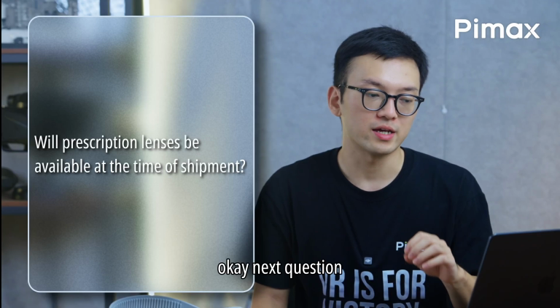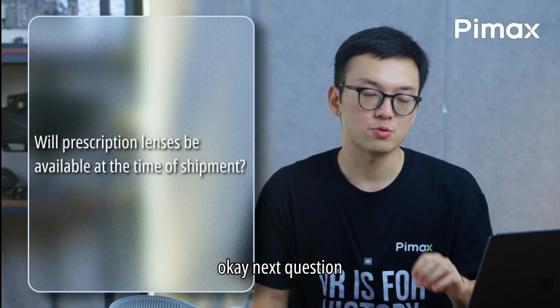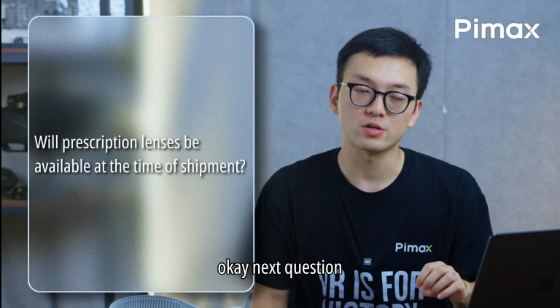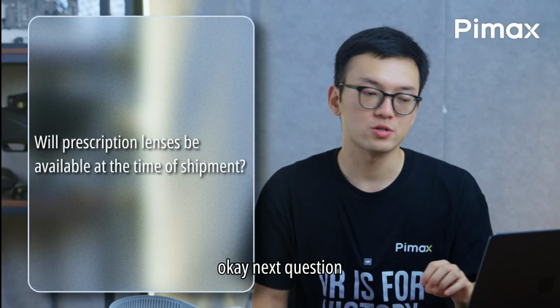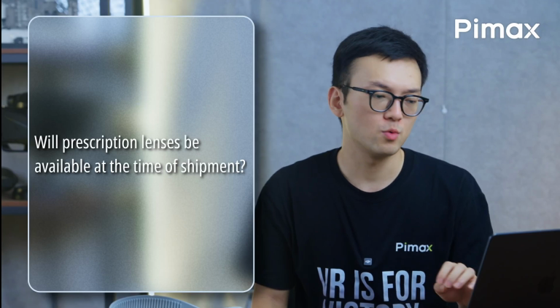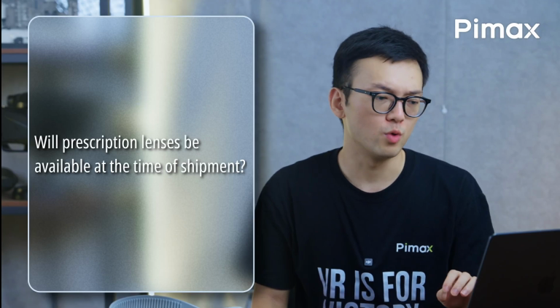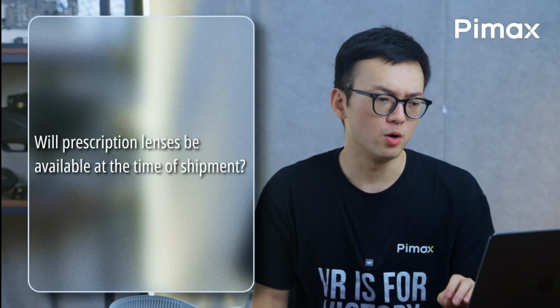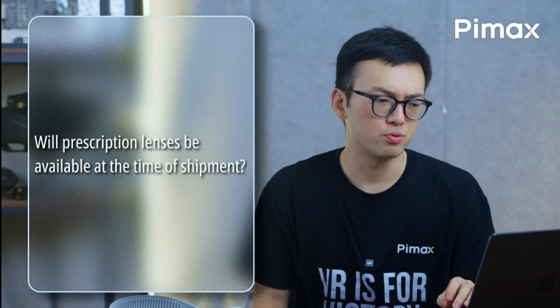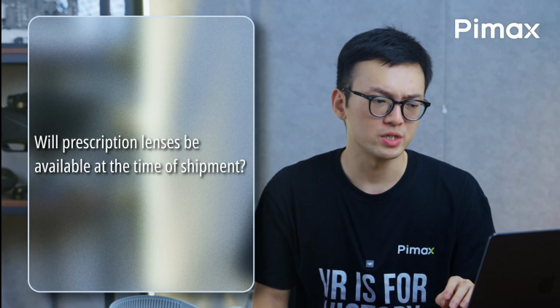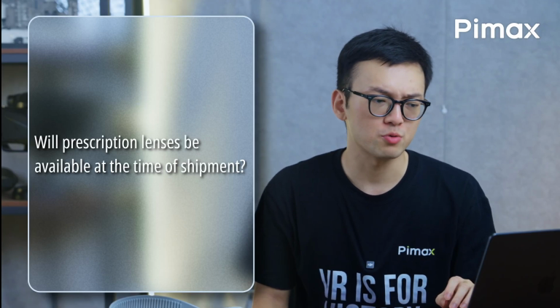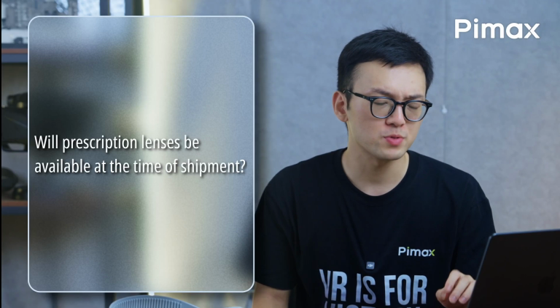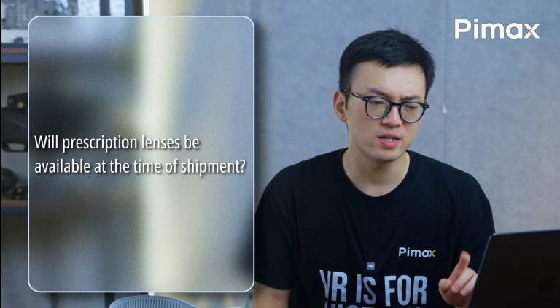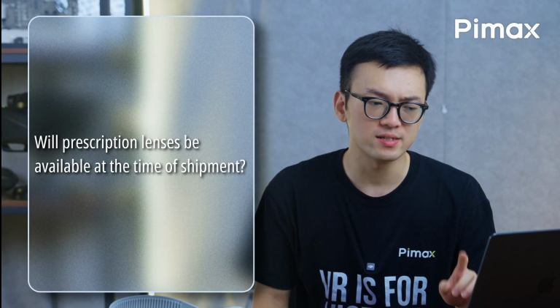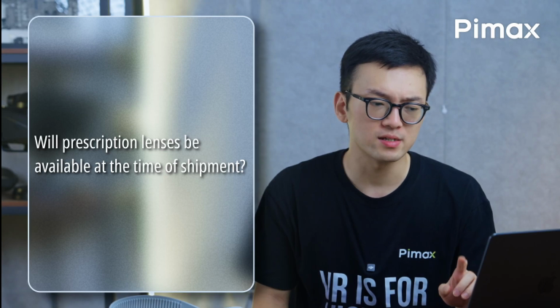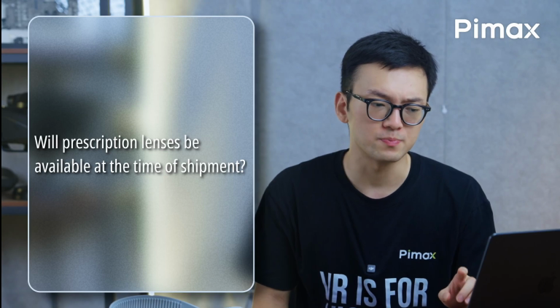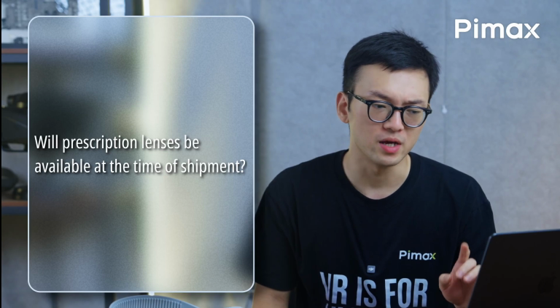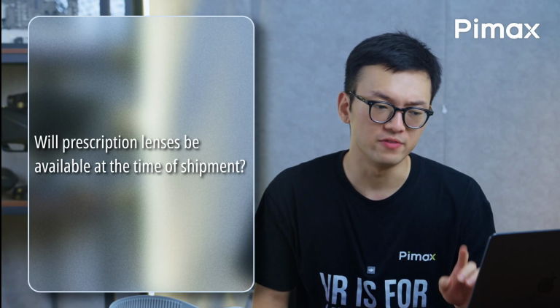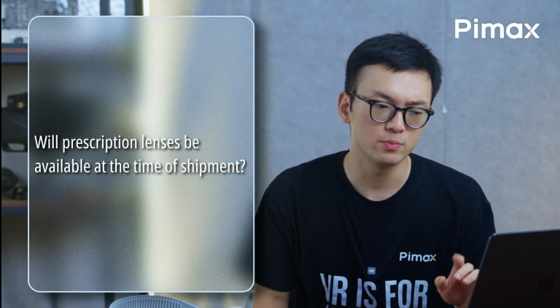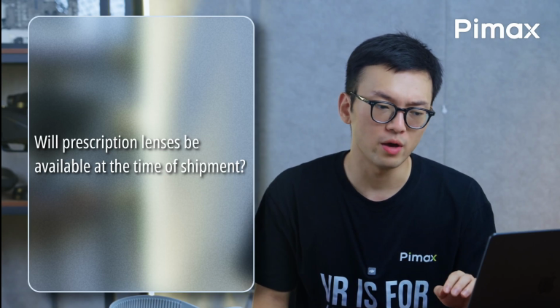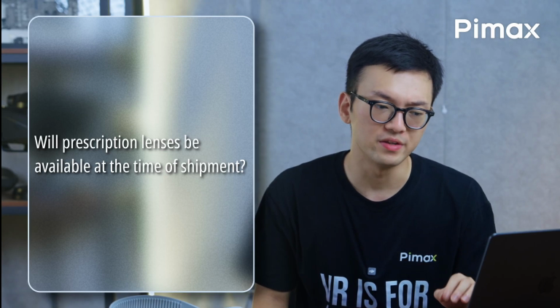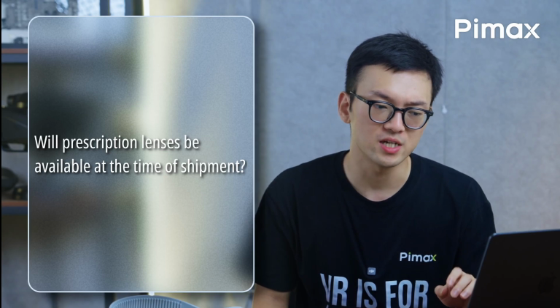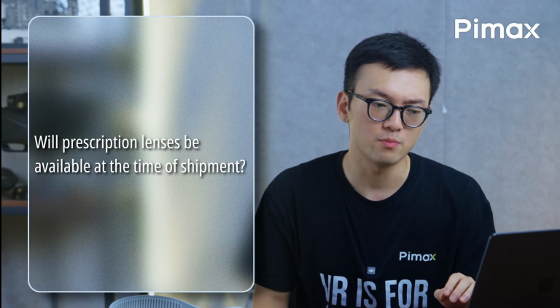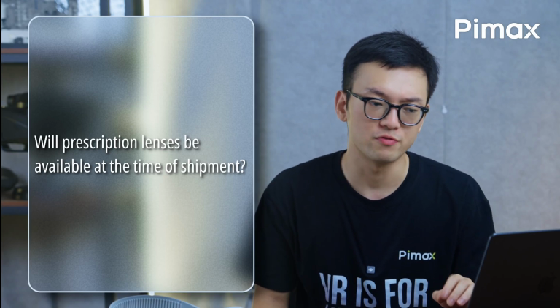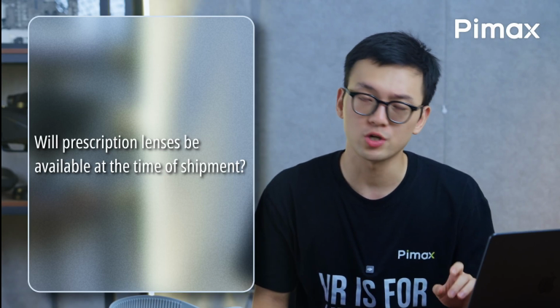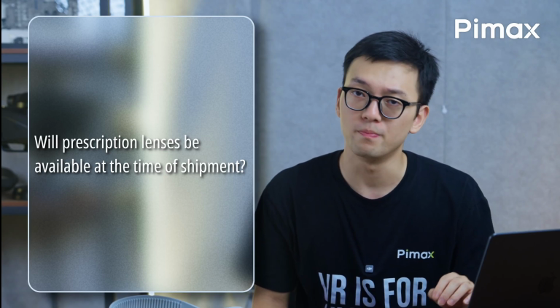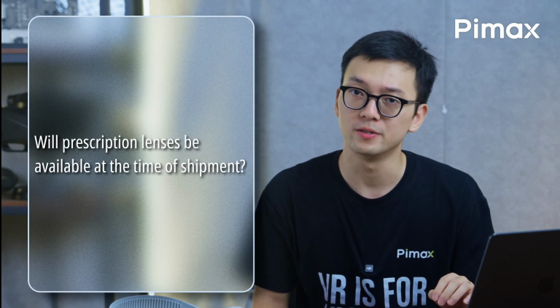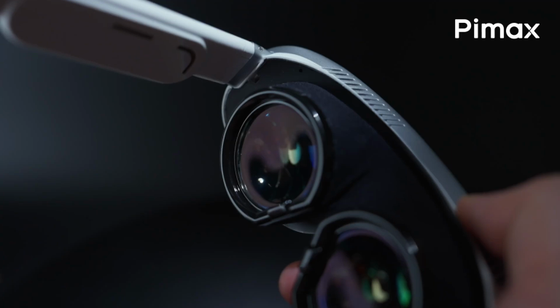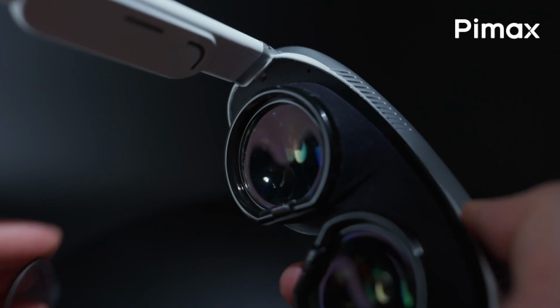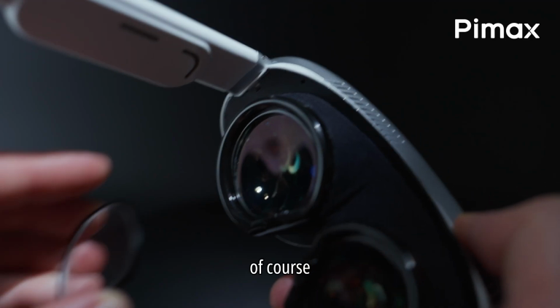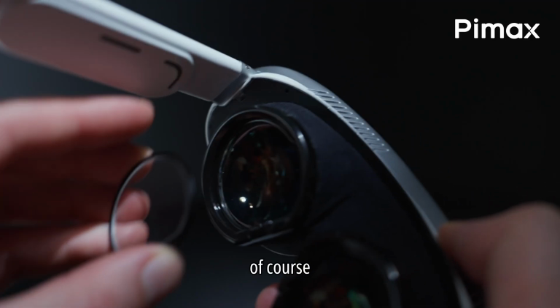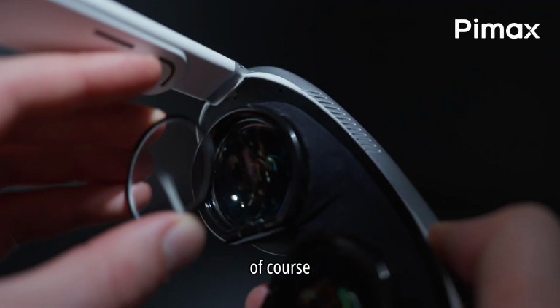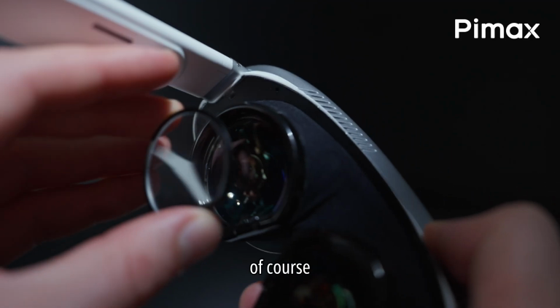Will prescription lenses be available at the time of shipment? Of course.